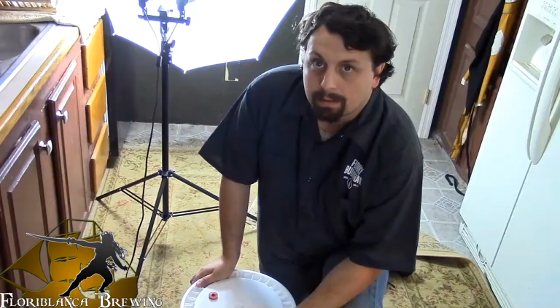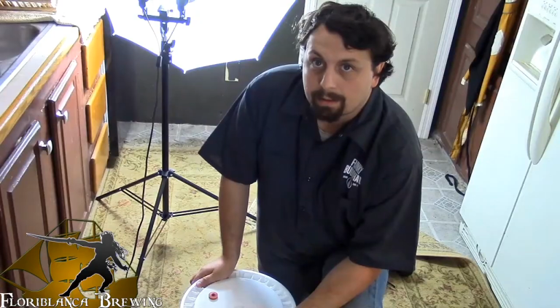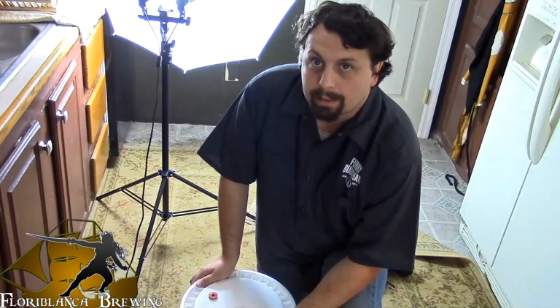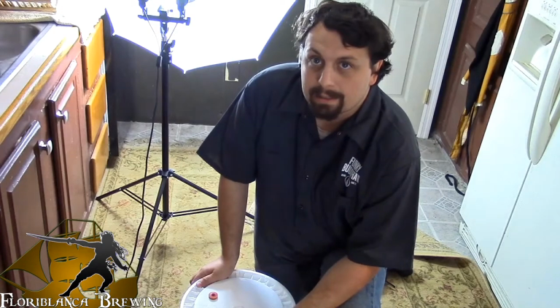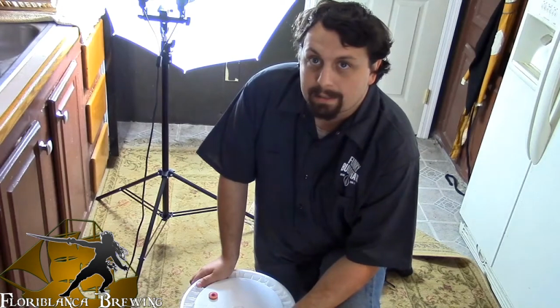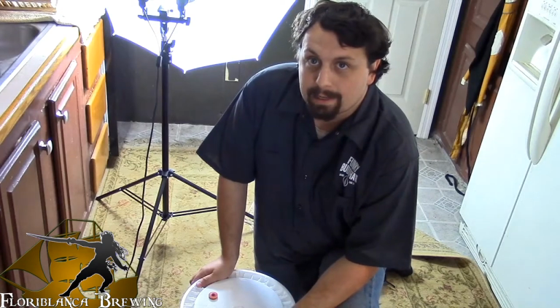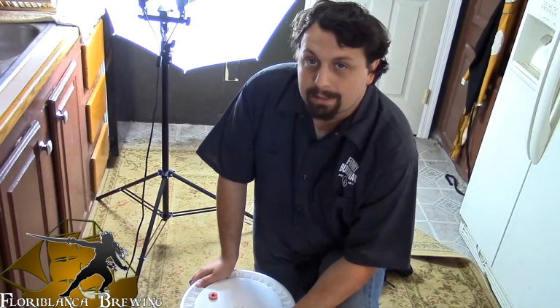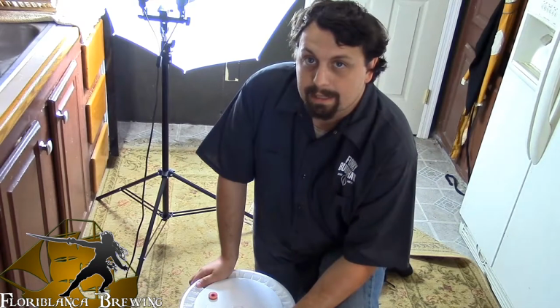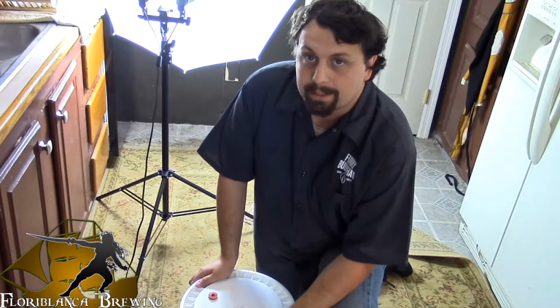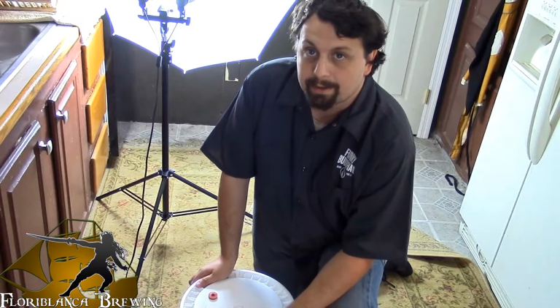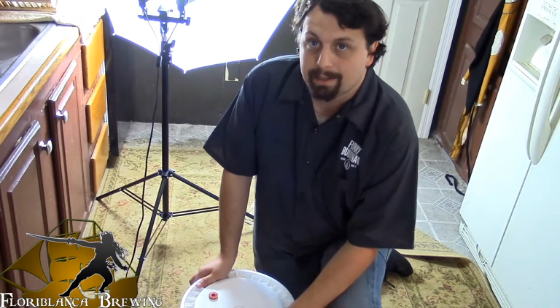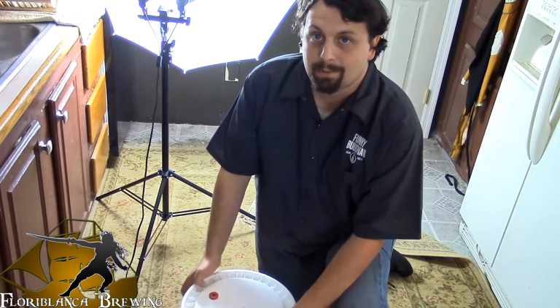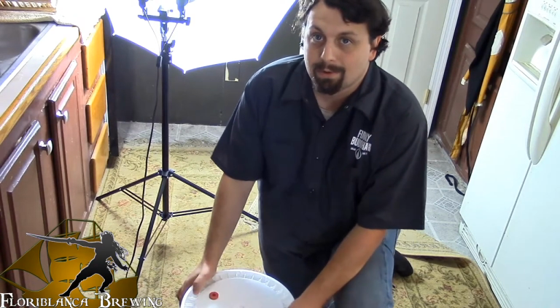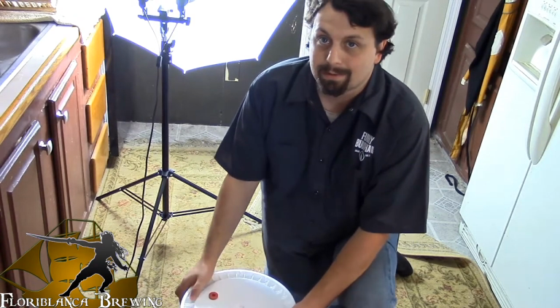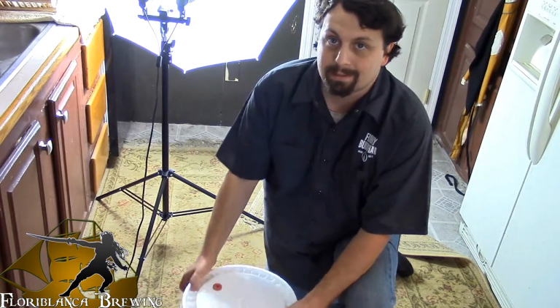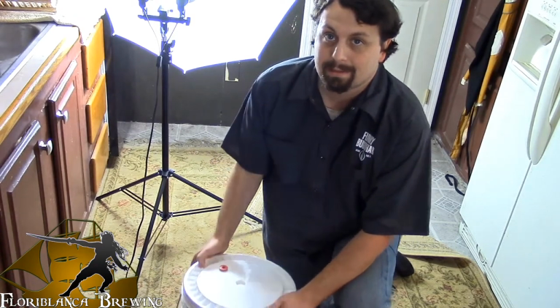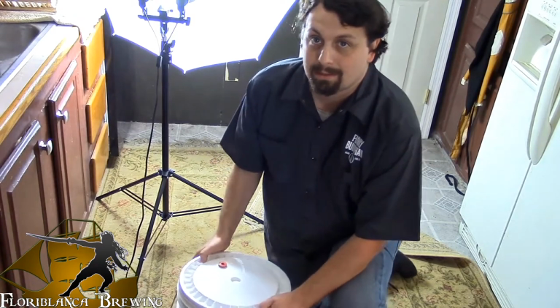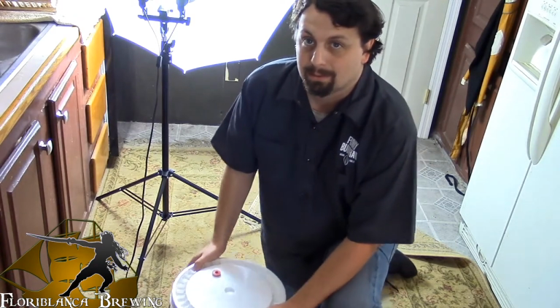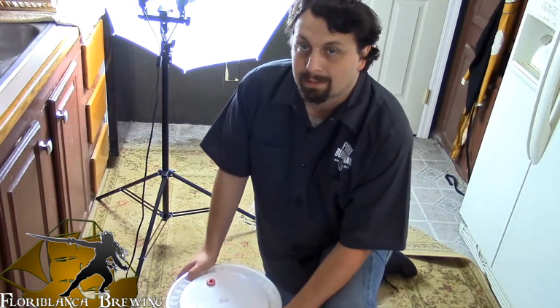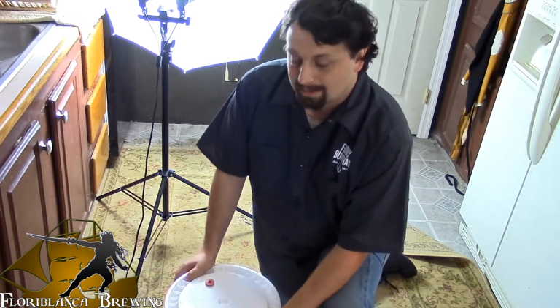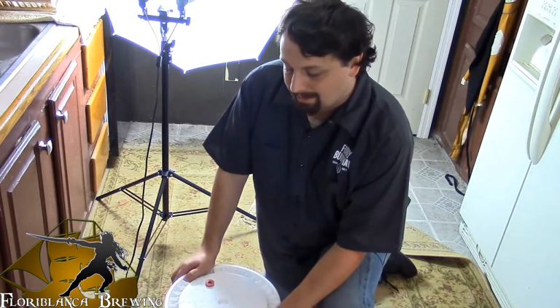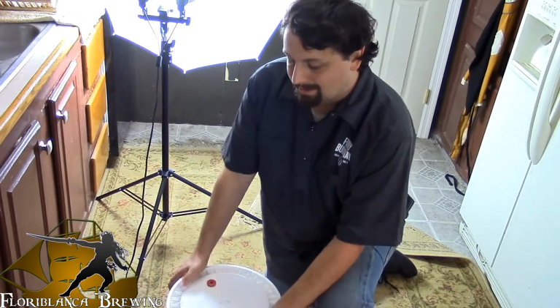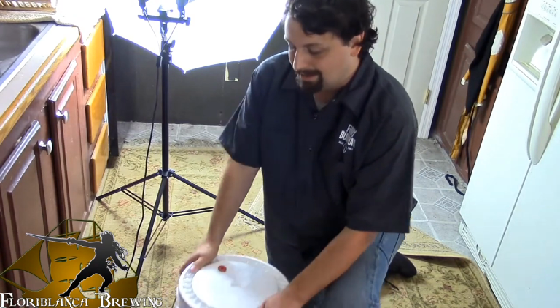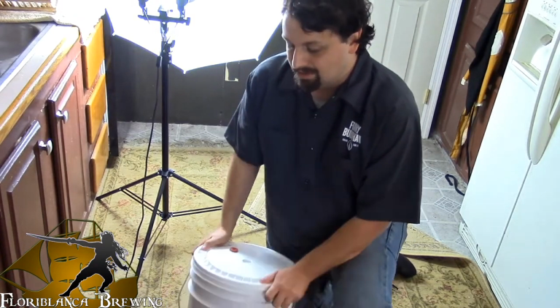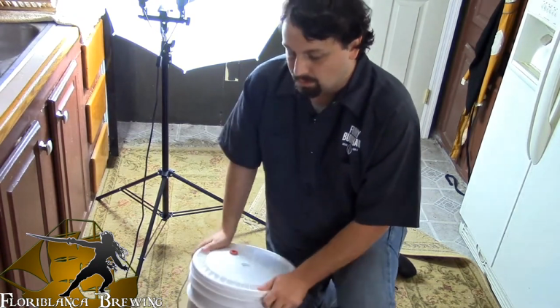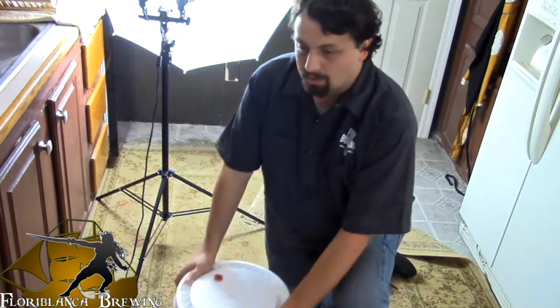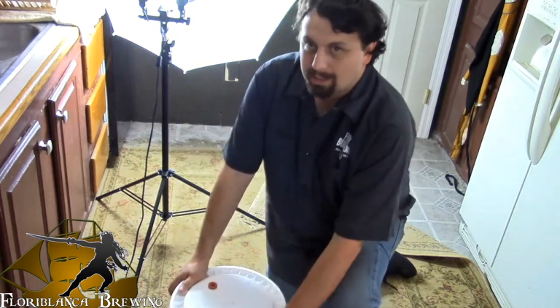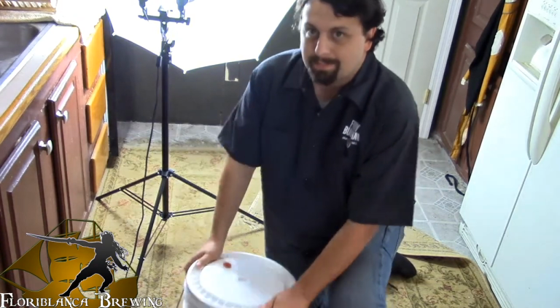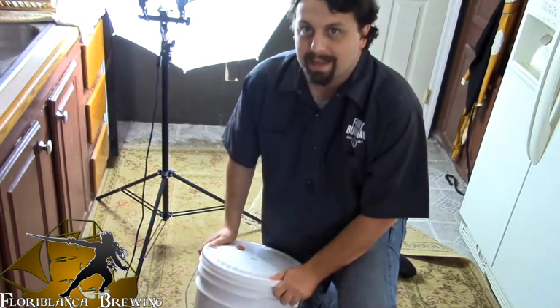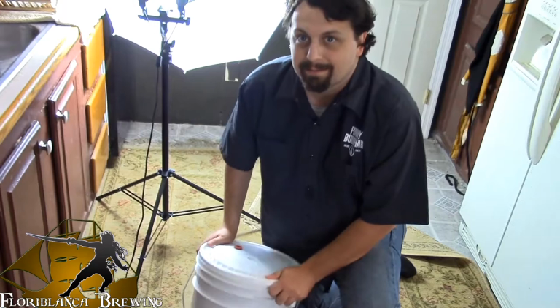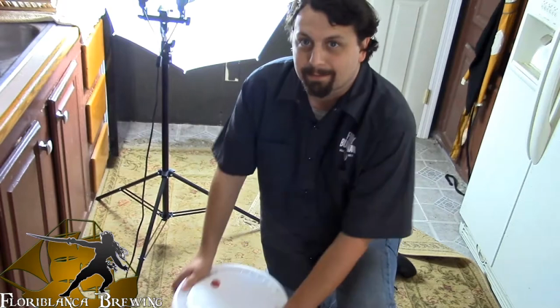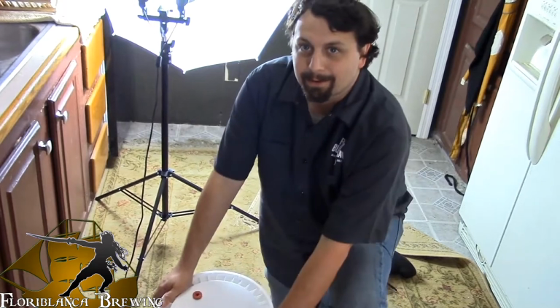Alright guys, and now it is time to aerate the wort. So take it and just rock it back and forth.